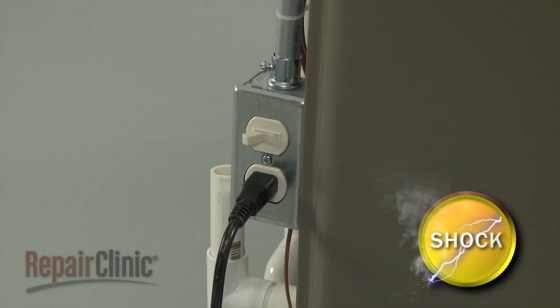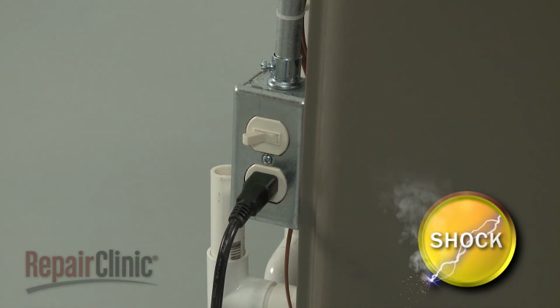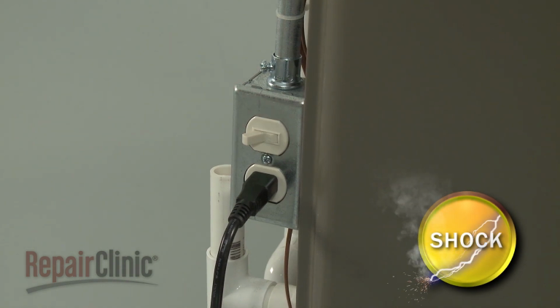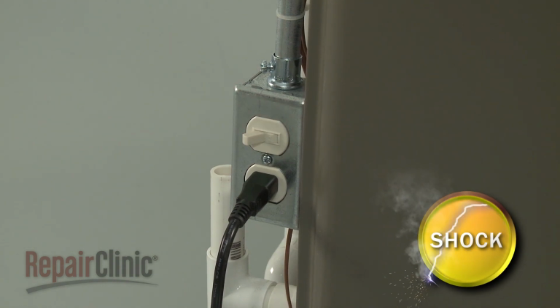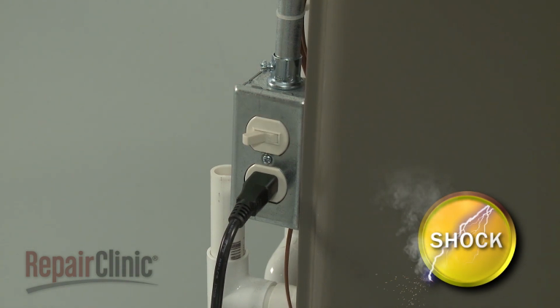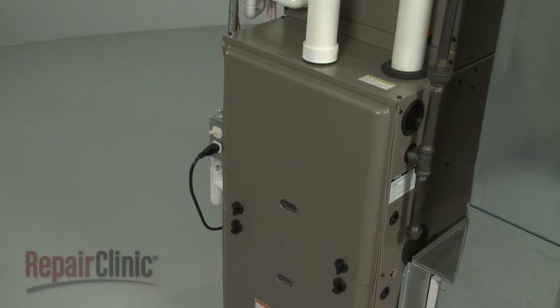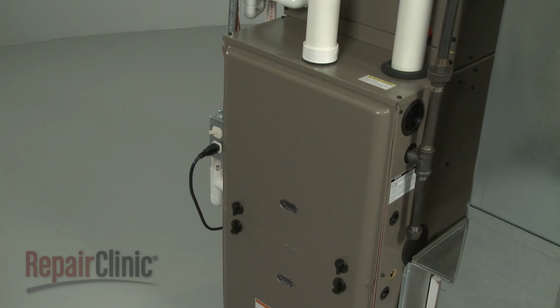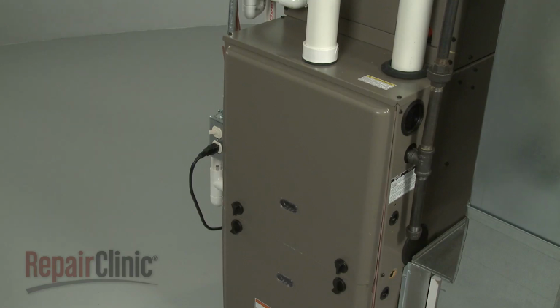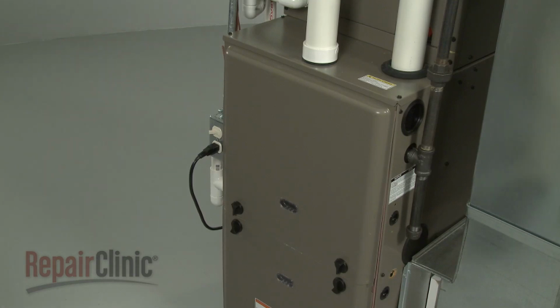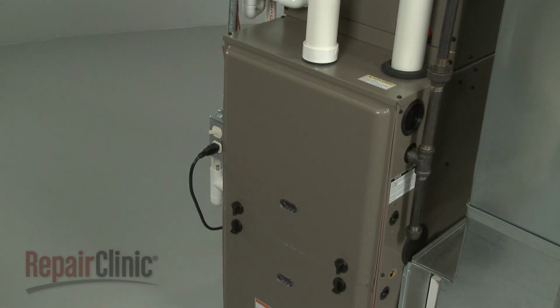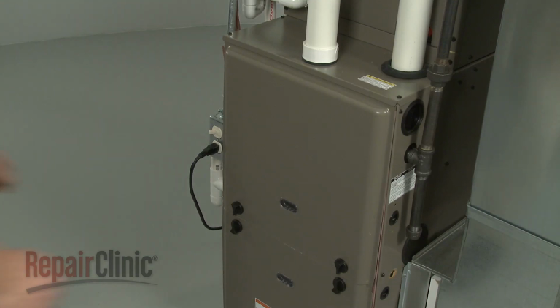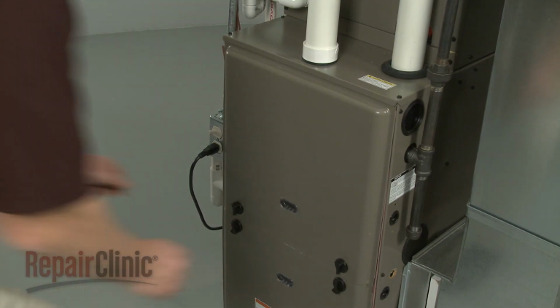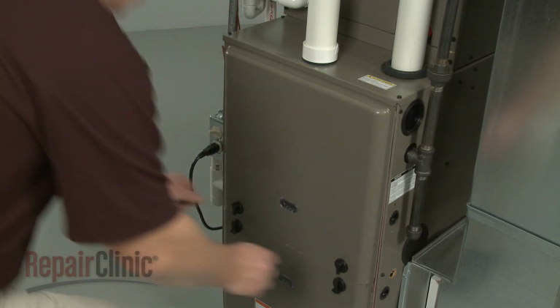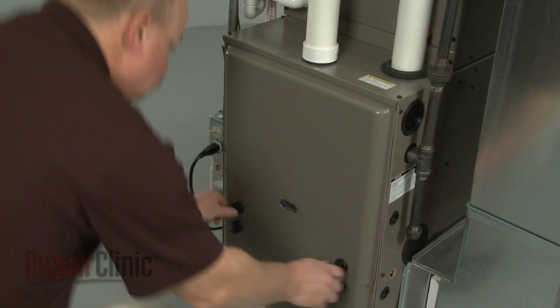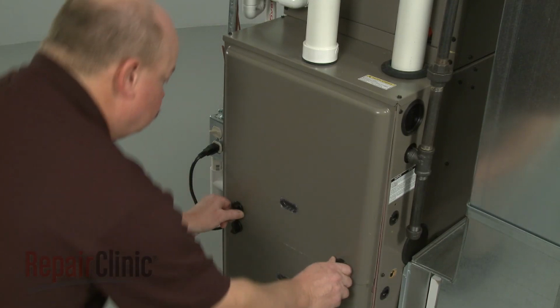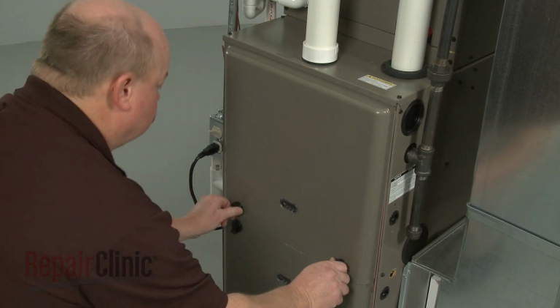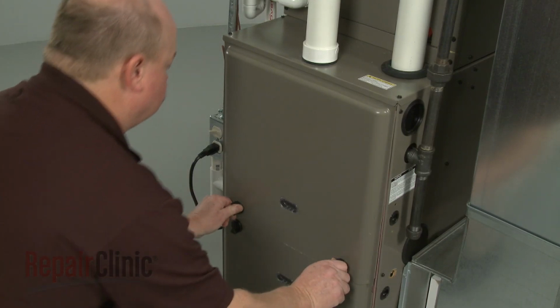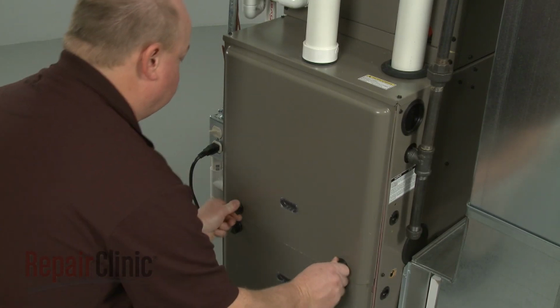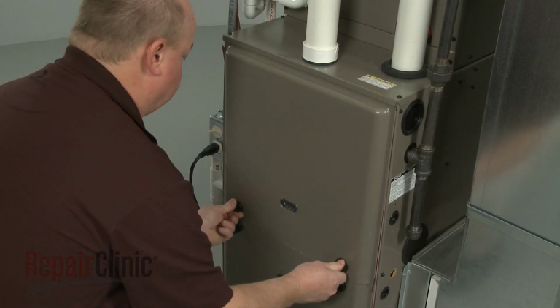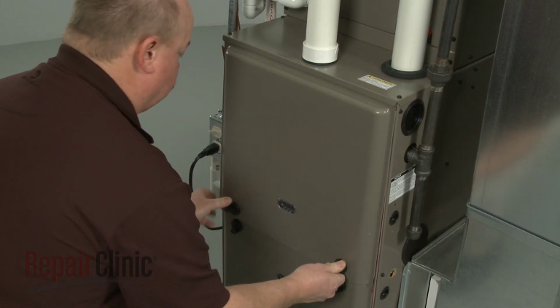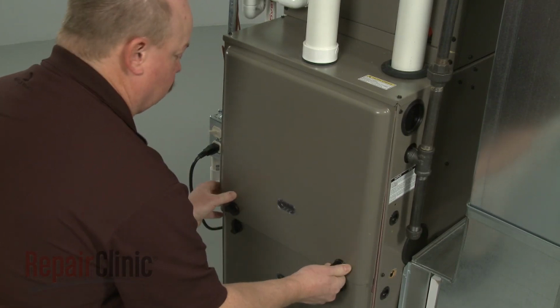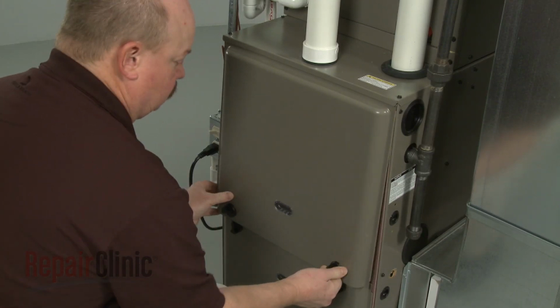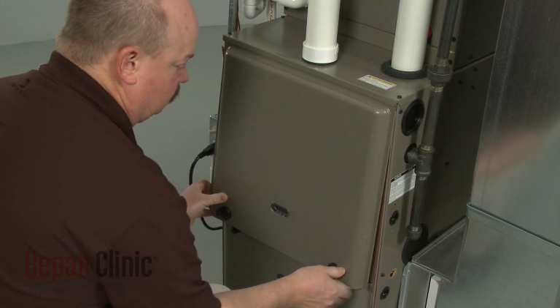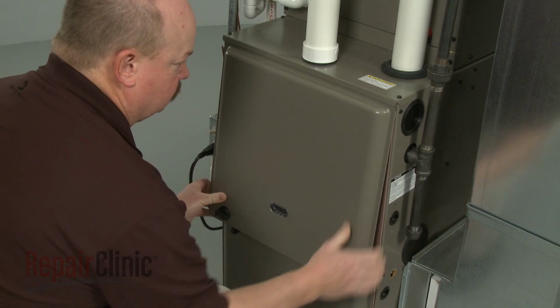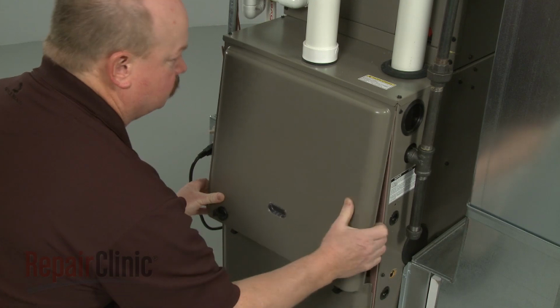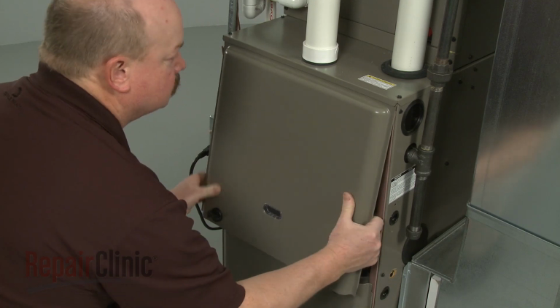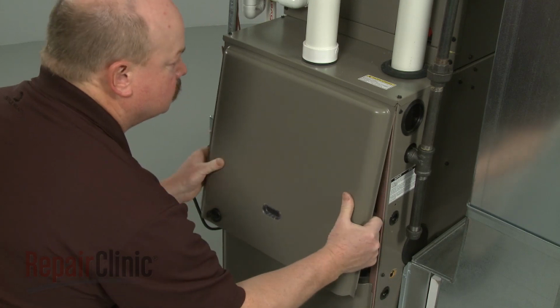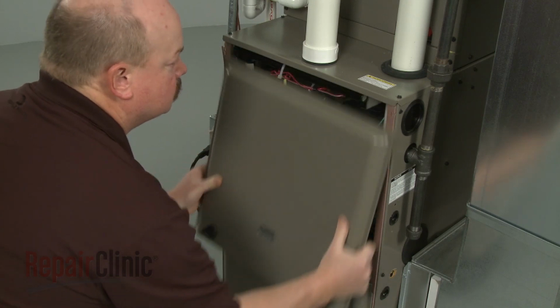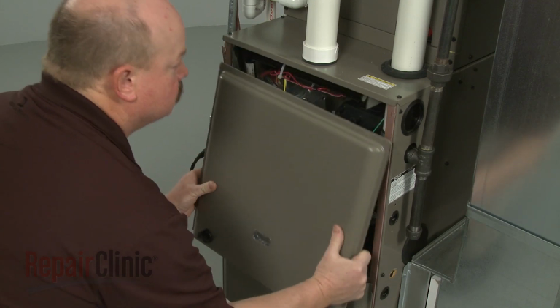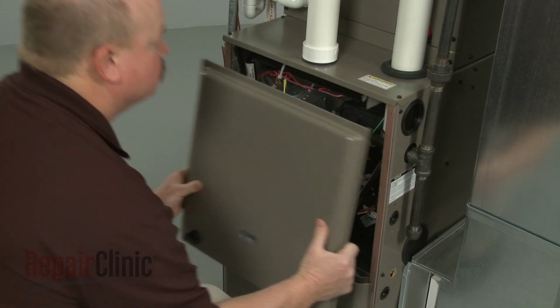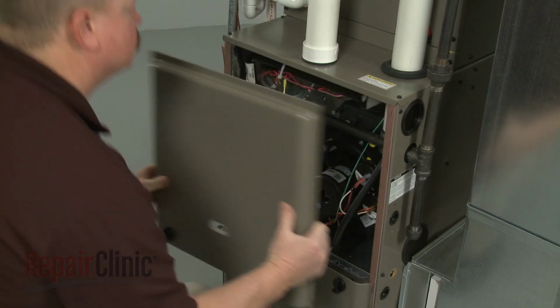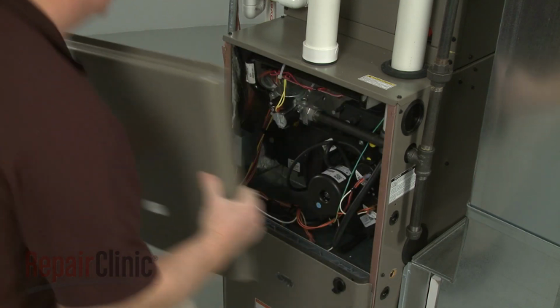Next, rotate the knobs securing the combustion chamber panel and pull the panel off.